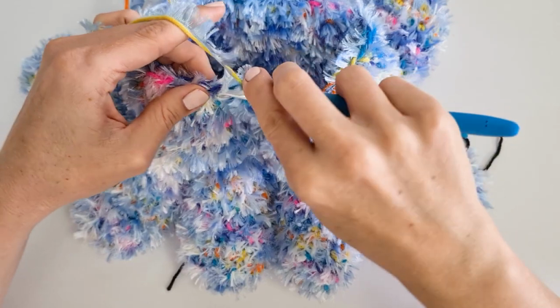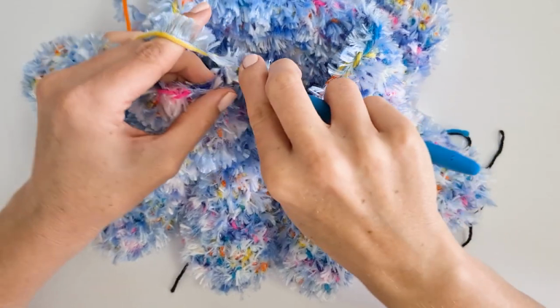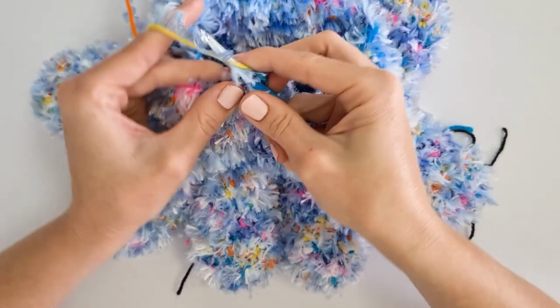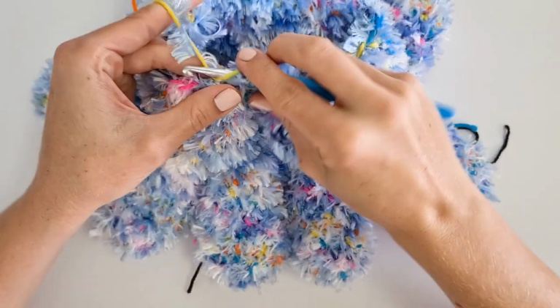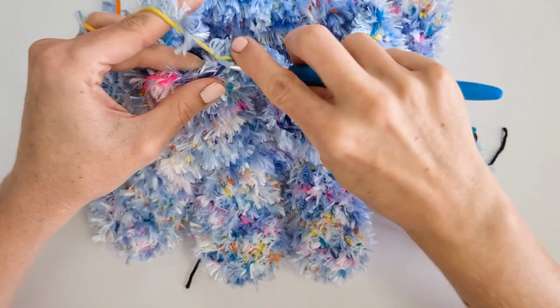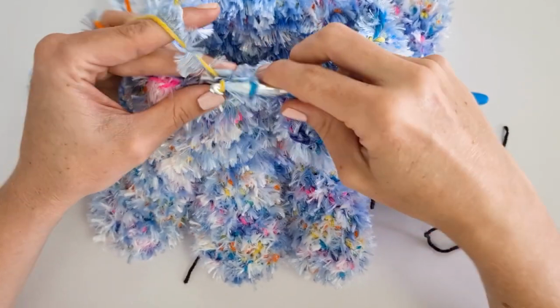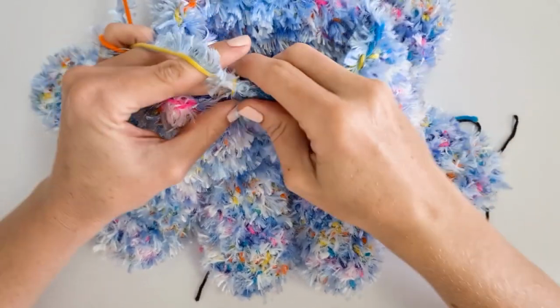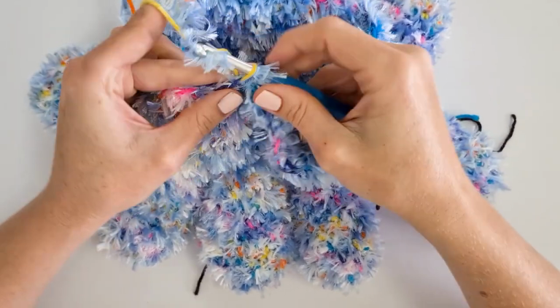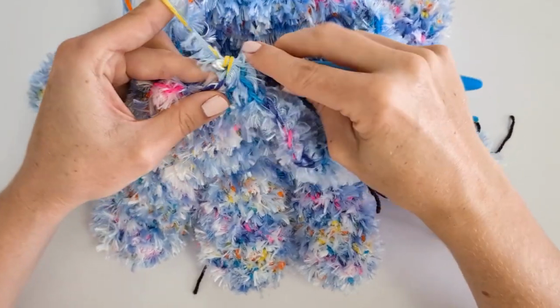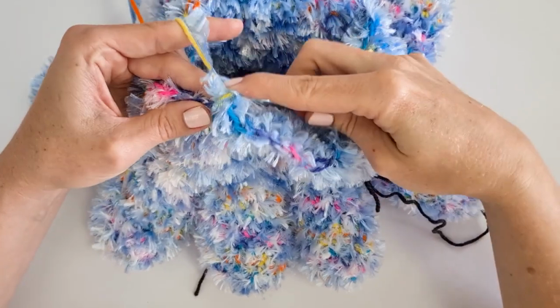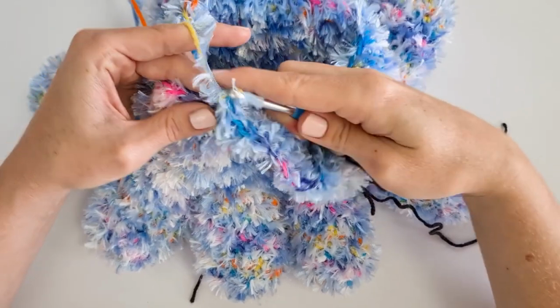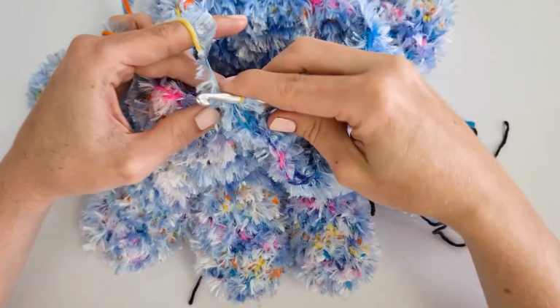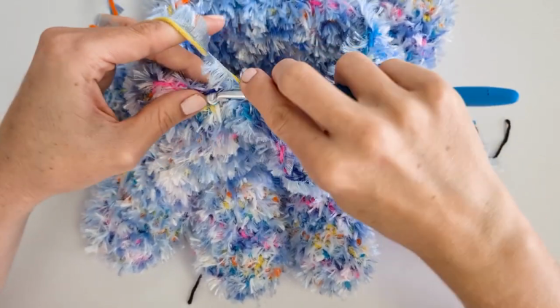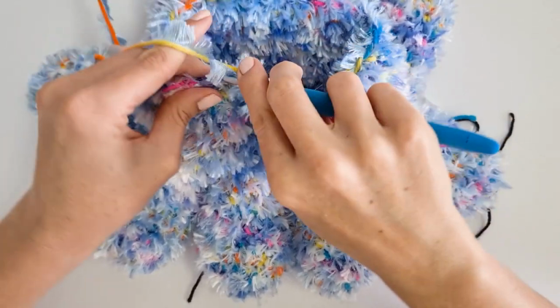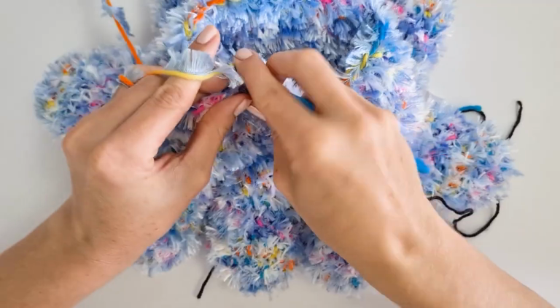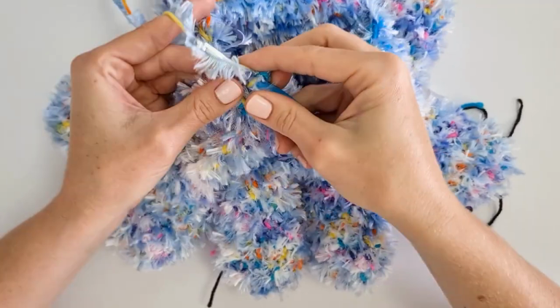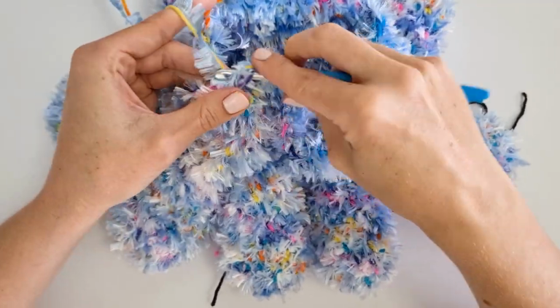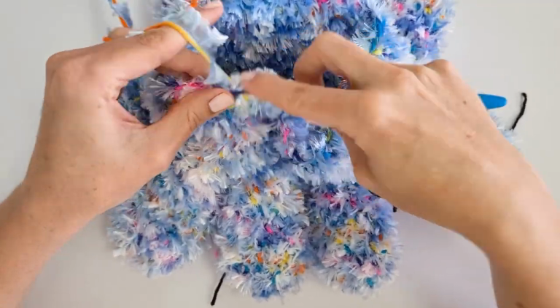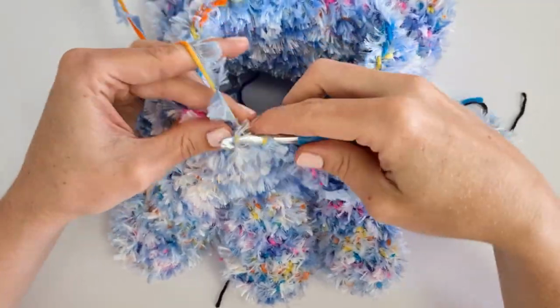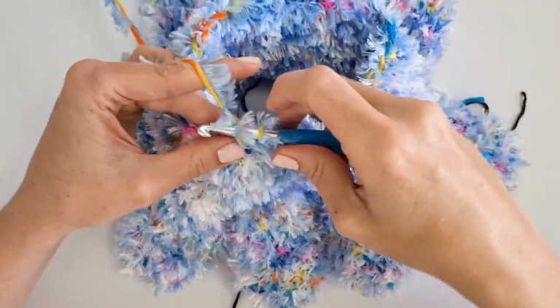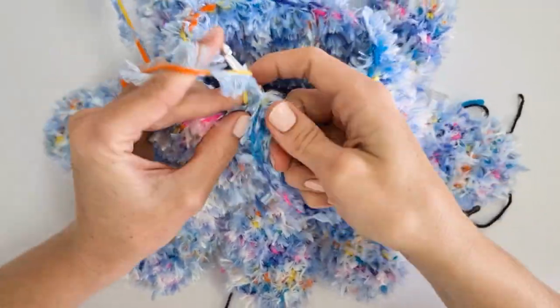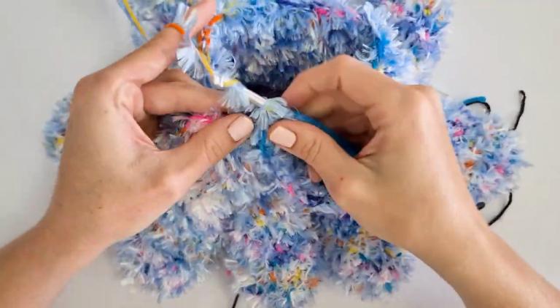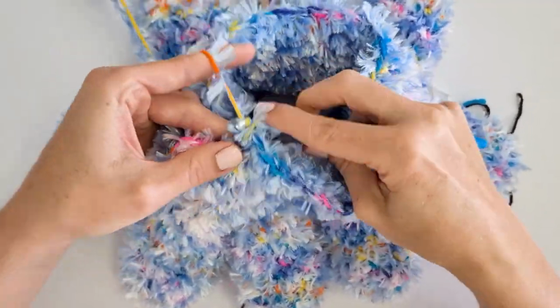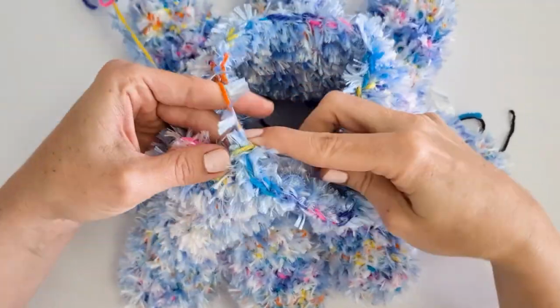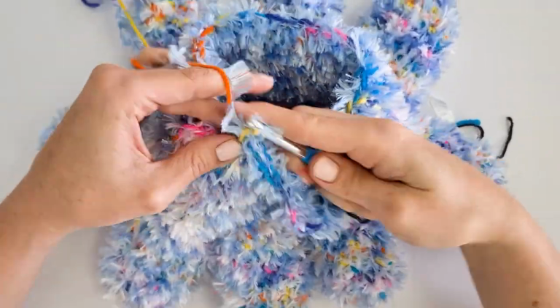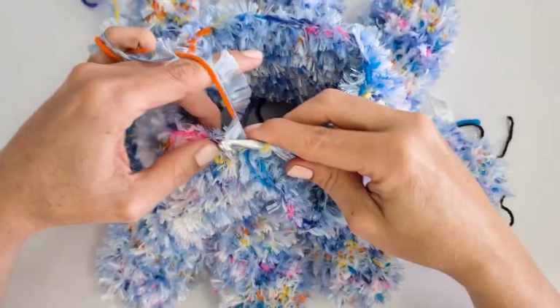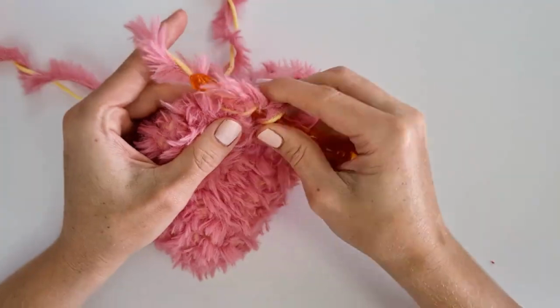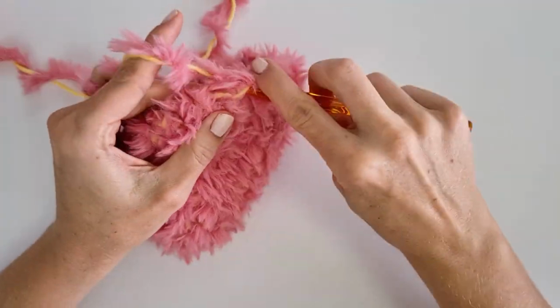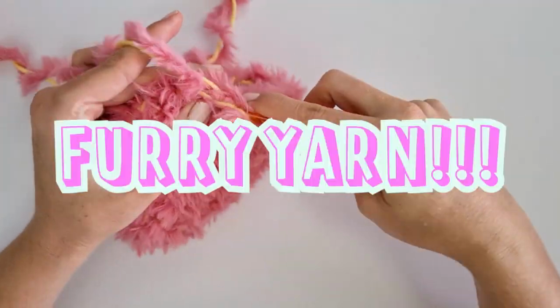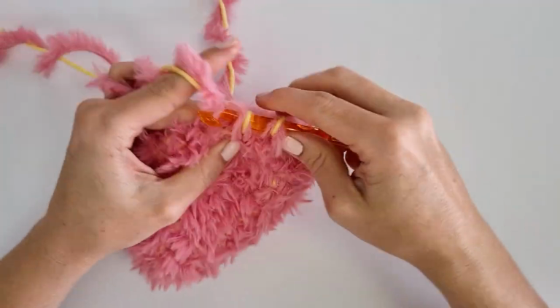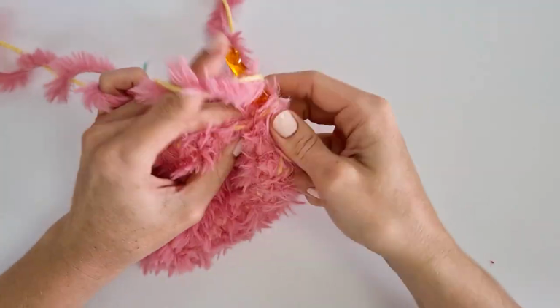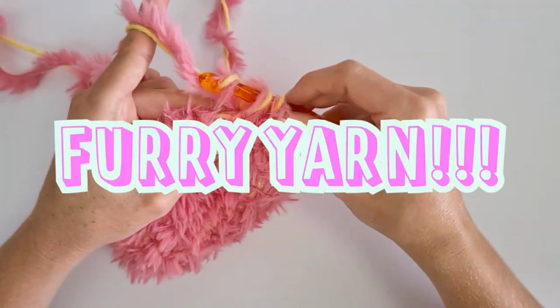Welcome to Projectarian. I'm Jessie. Today I want to show you my technique for crocheting with furry yarn.